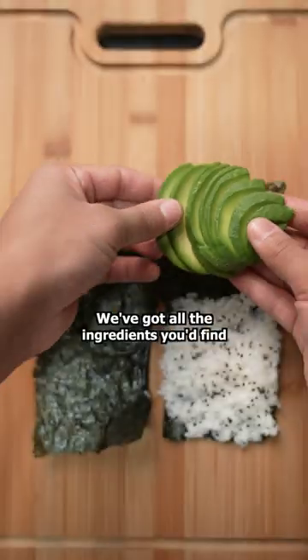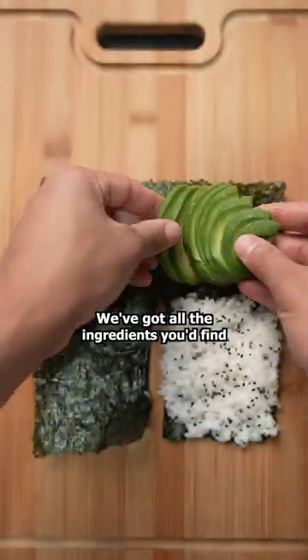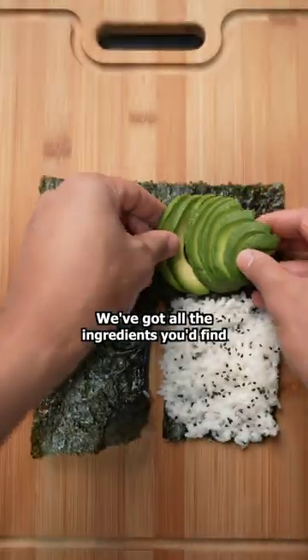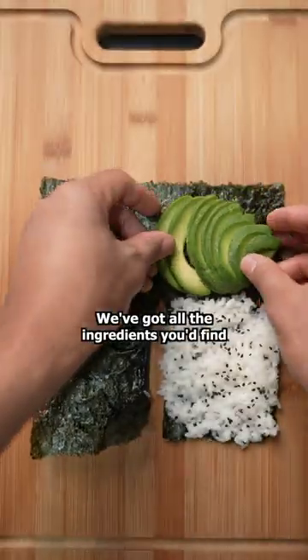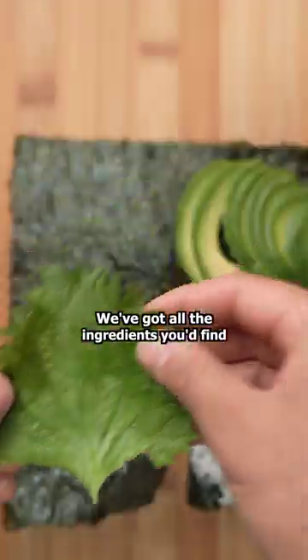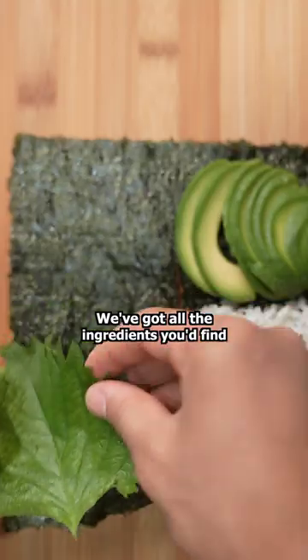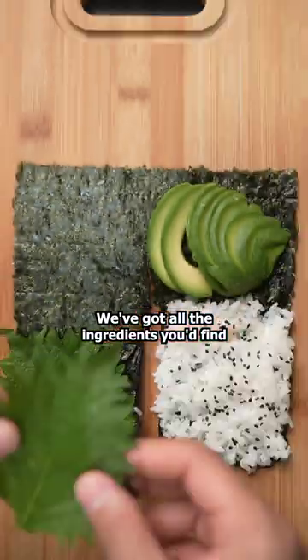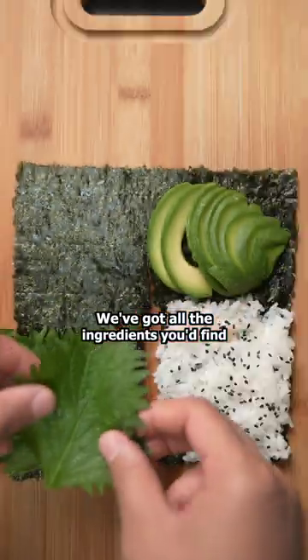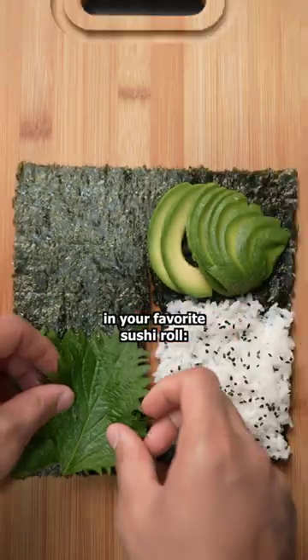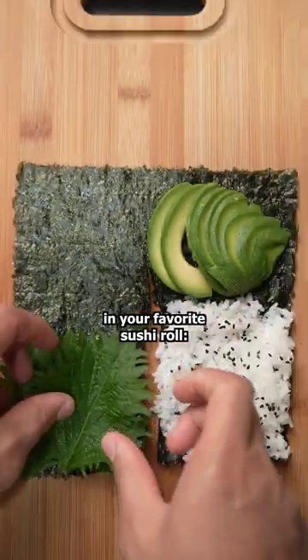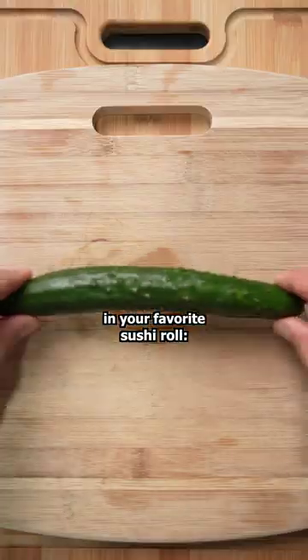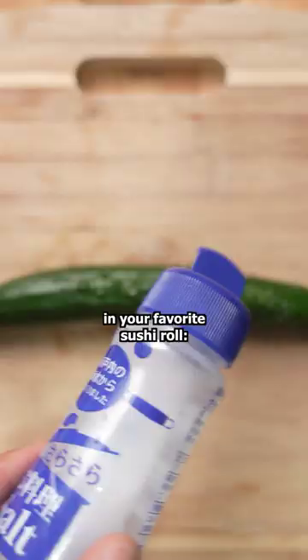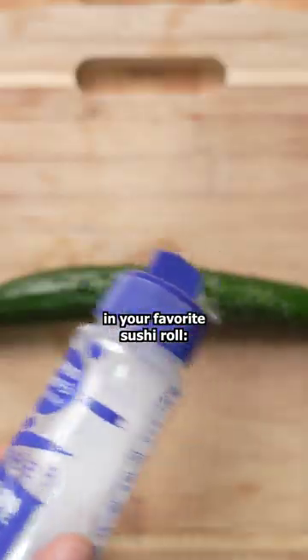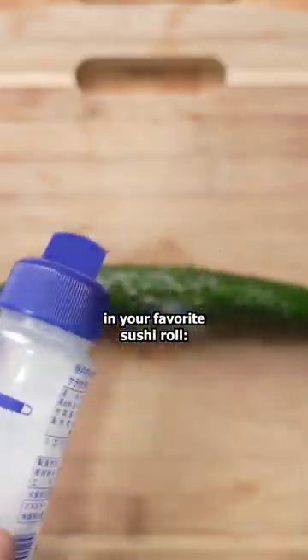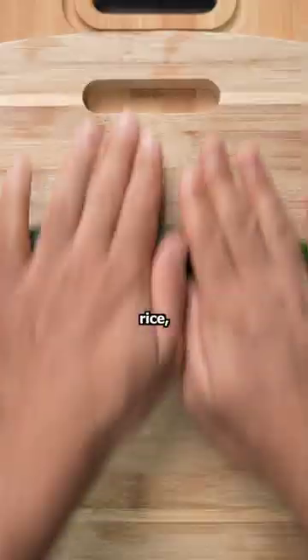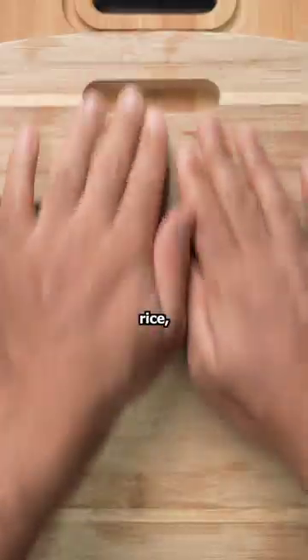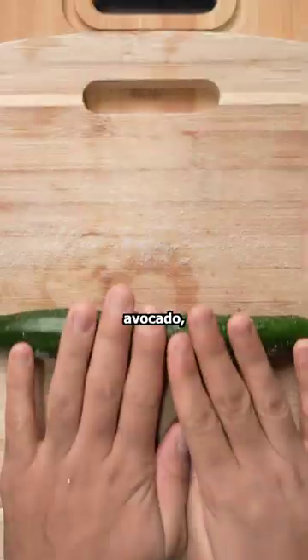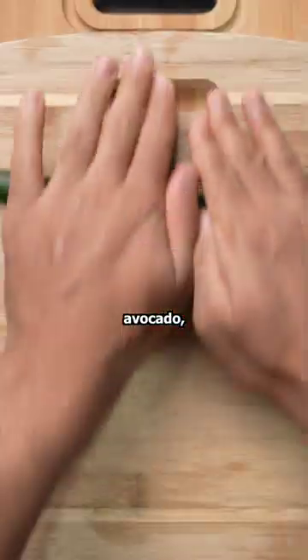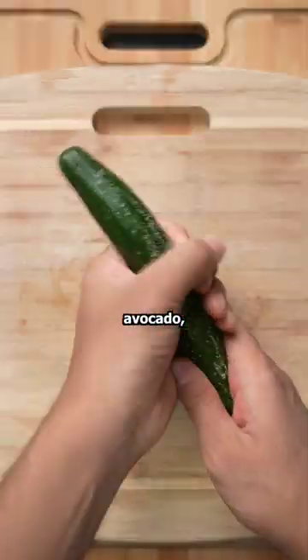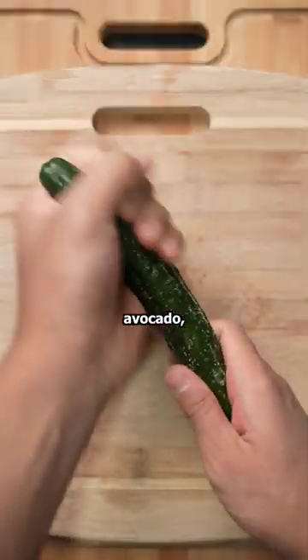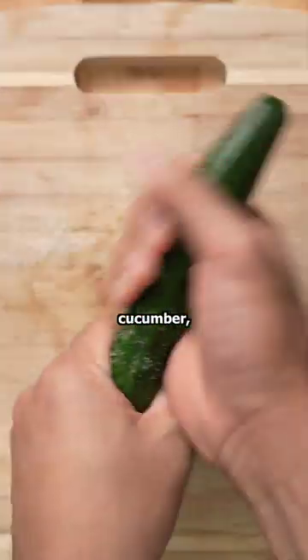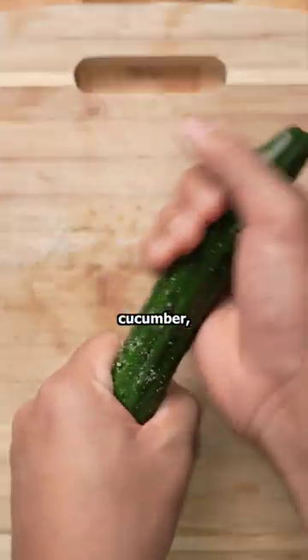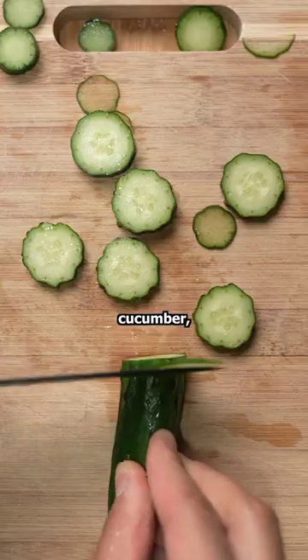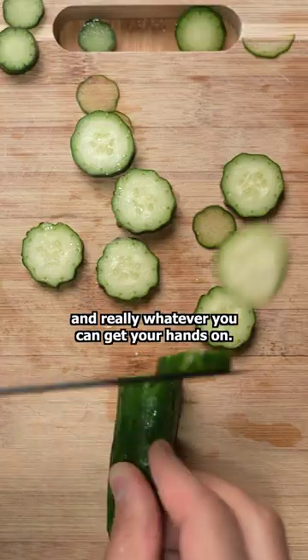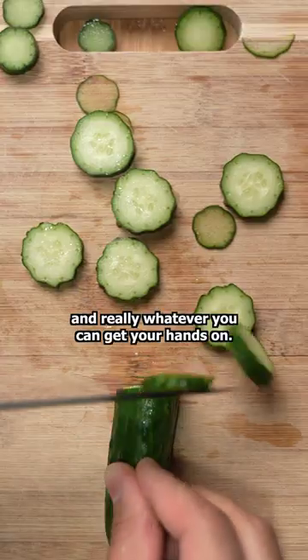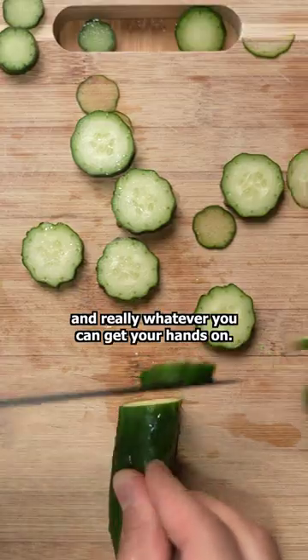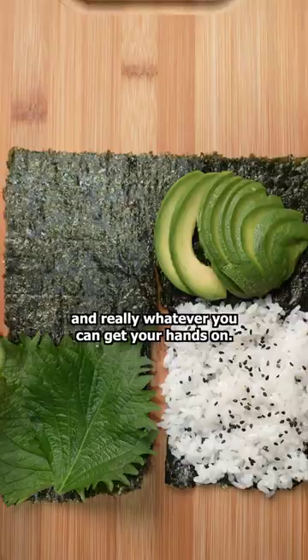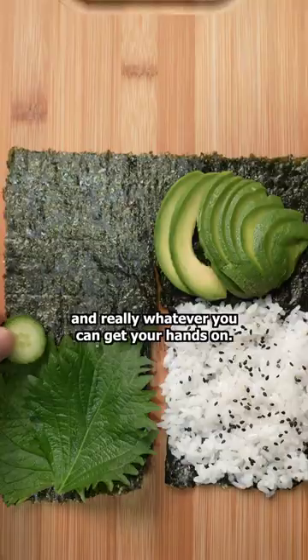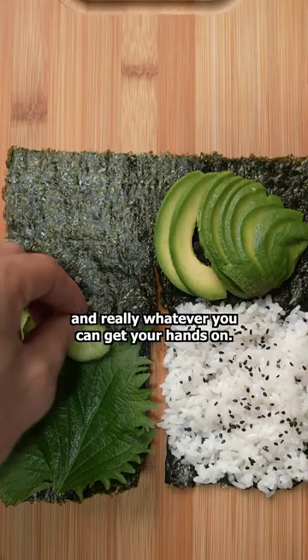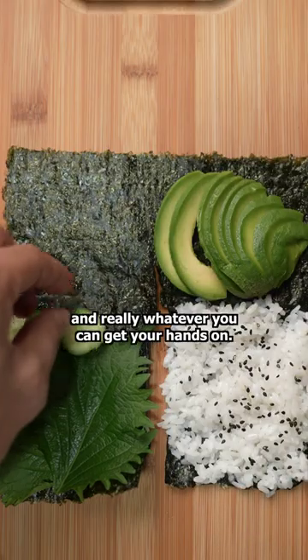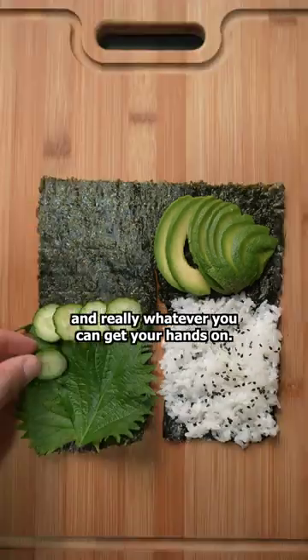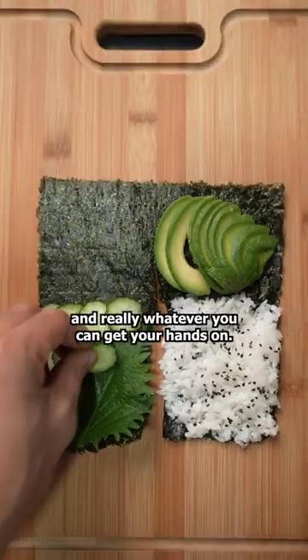We've got all the ingredients you would find in your favorite sushi roll — rice, avocado, cucumber, and really whatever you can get your hands on.